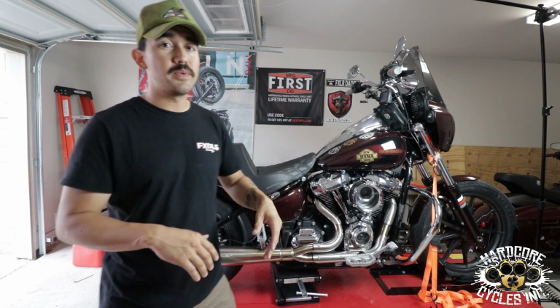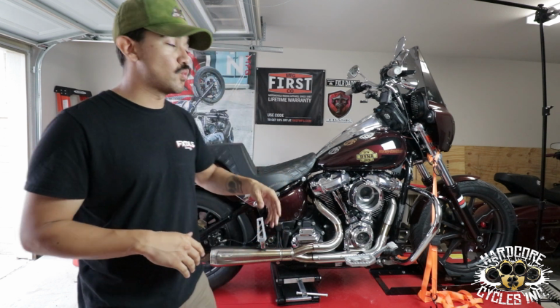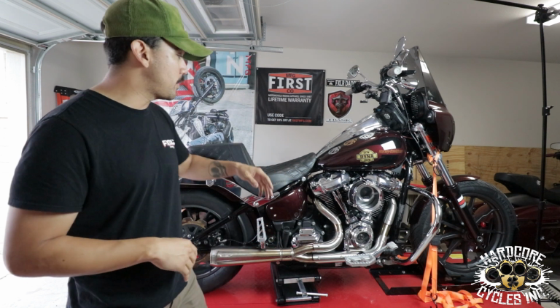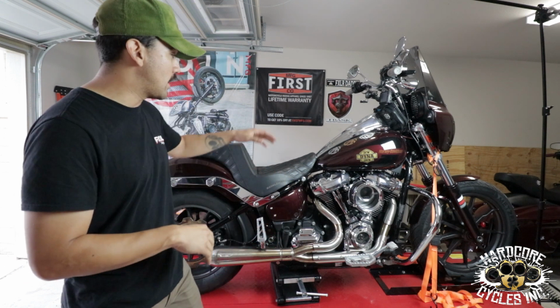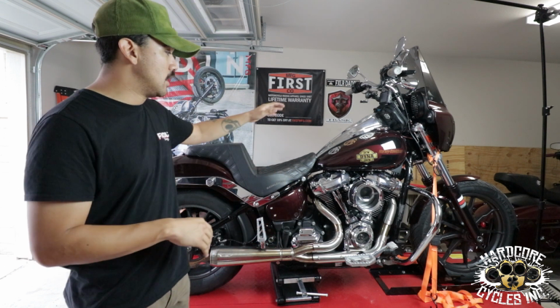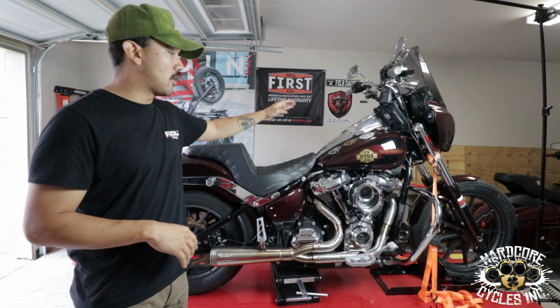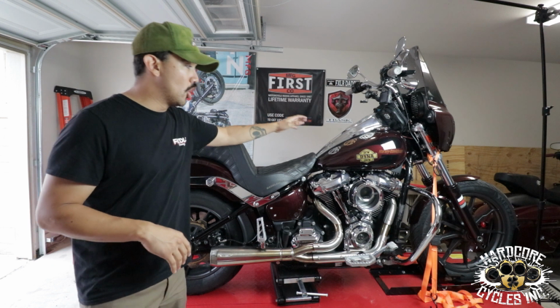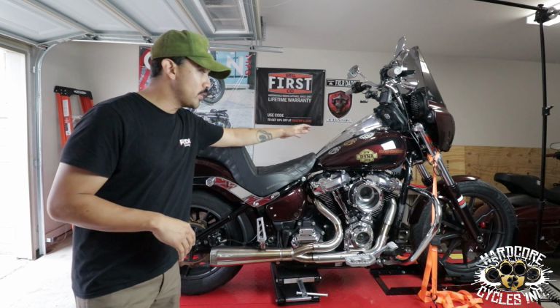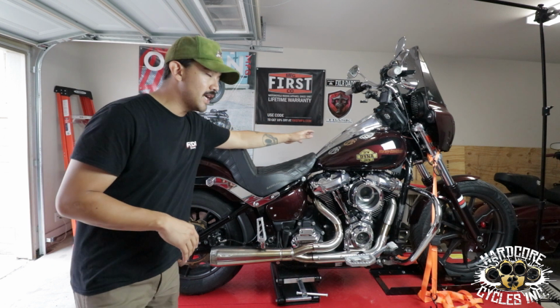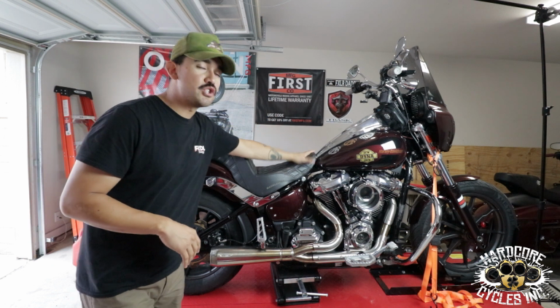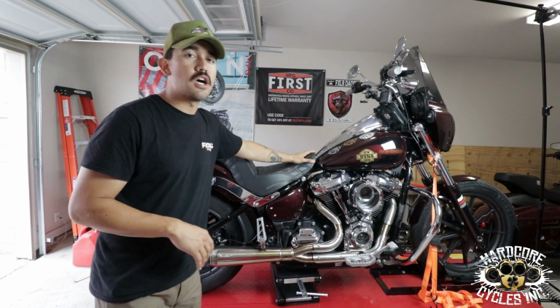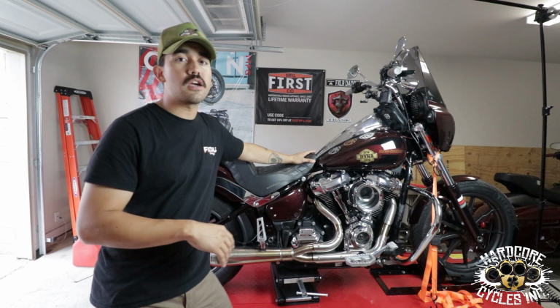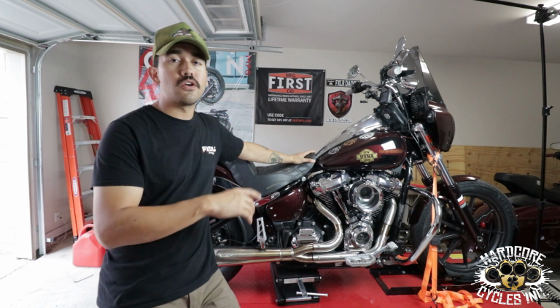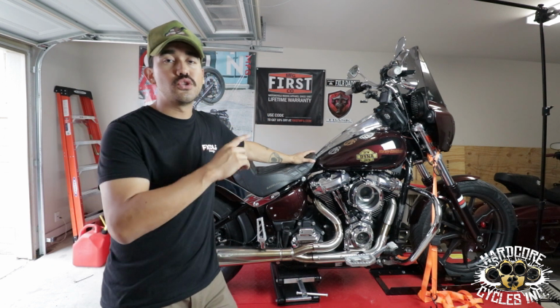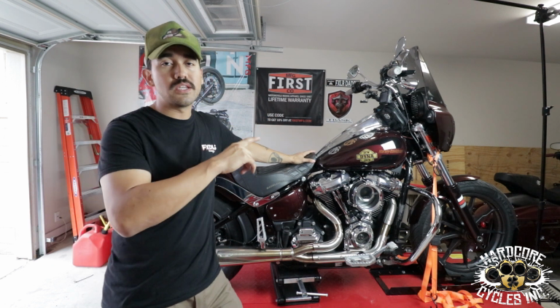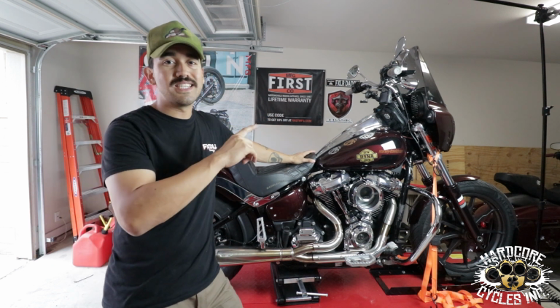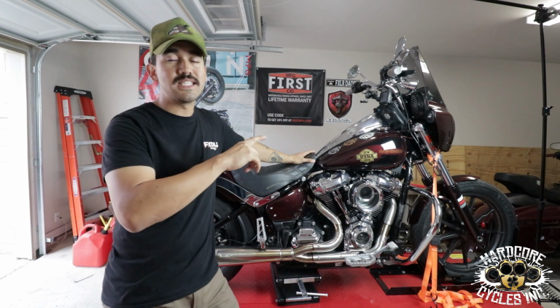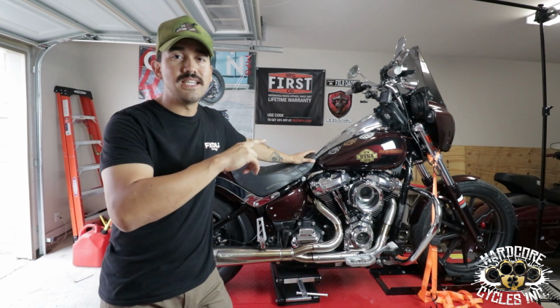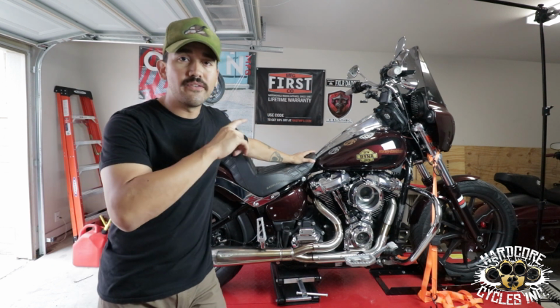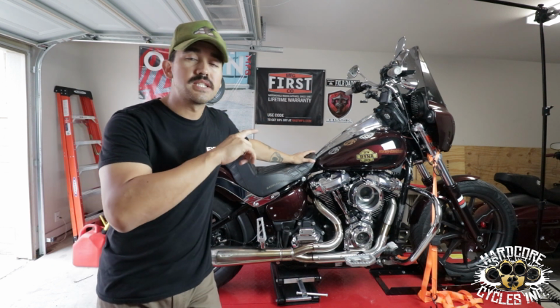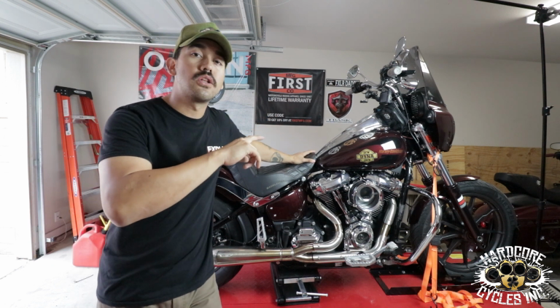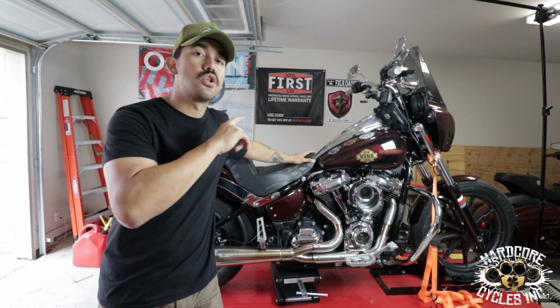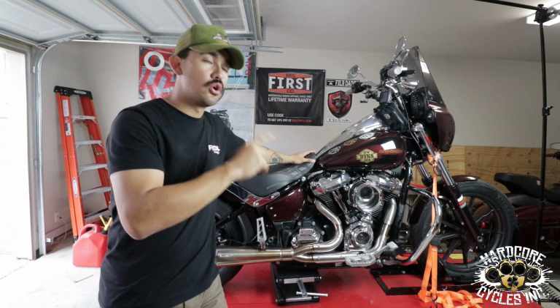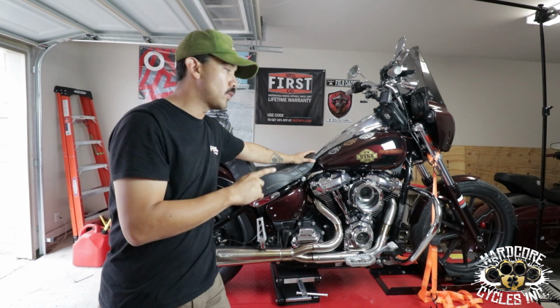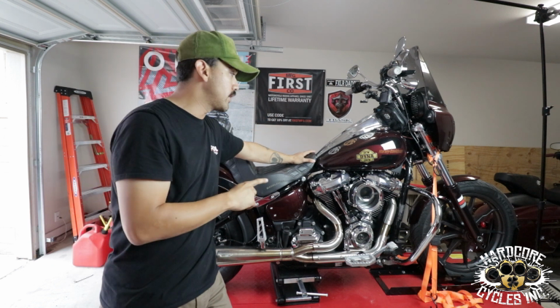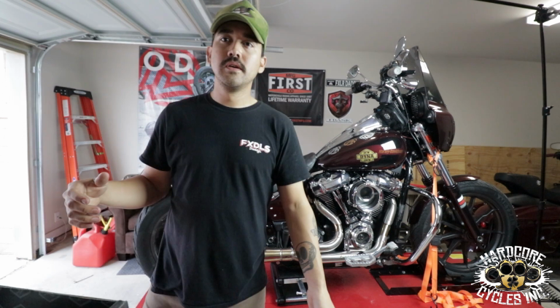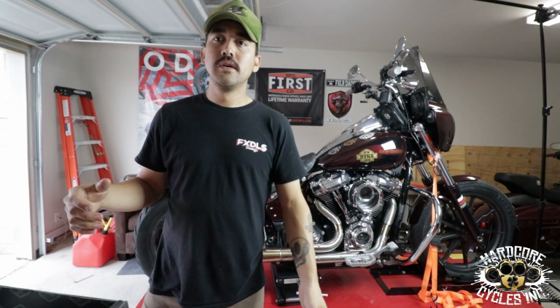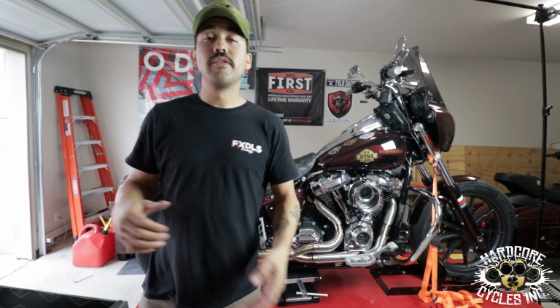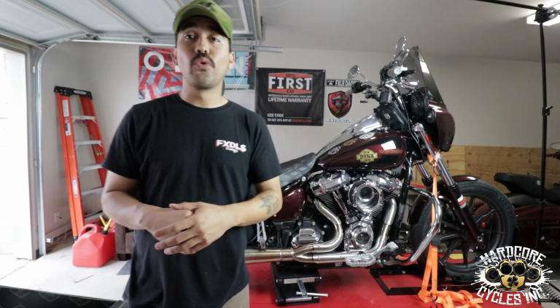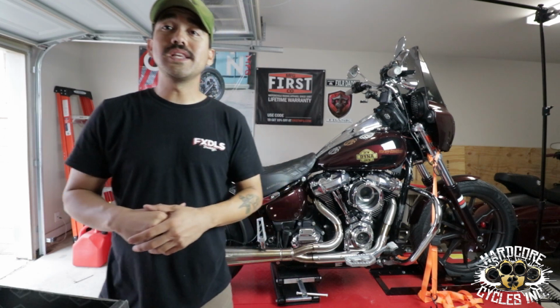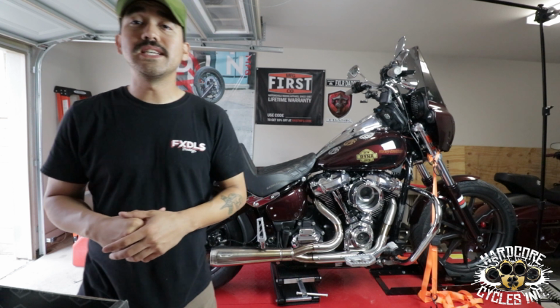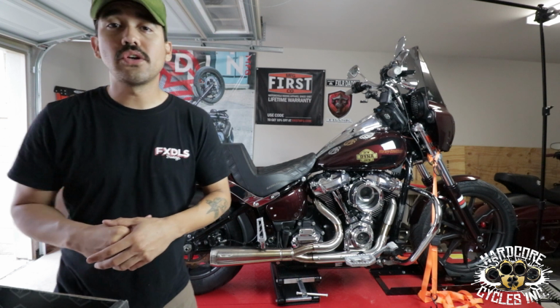Today's video, we're going to be swapping out our OEM shock on our 2019 FXLR Lowrider. For this install, you are going to be needing a small variation of tools.